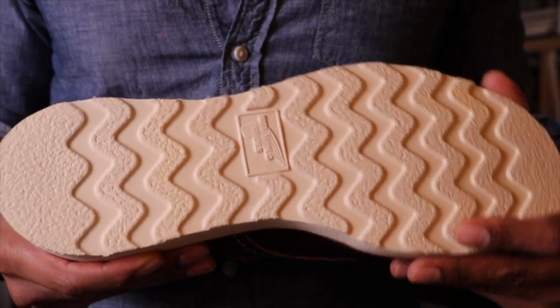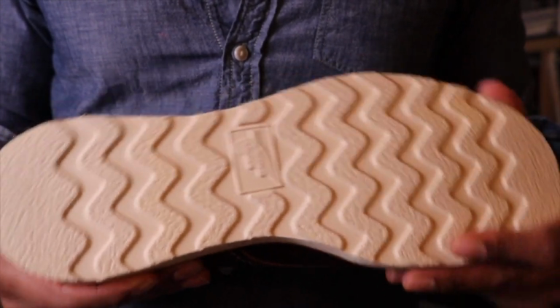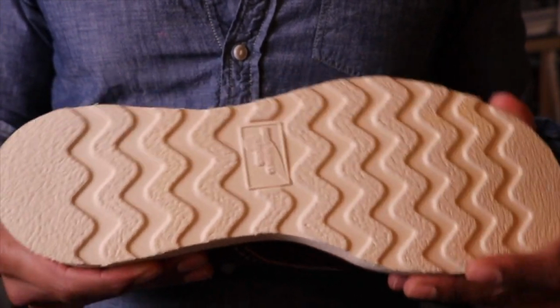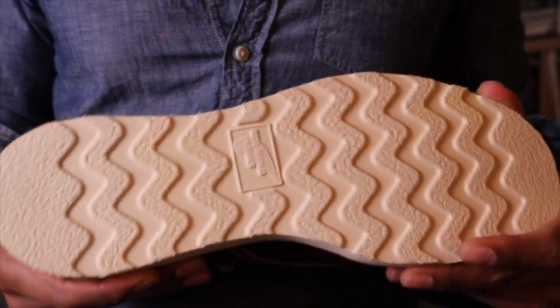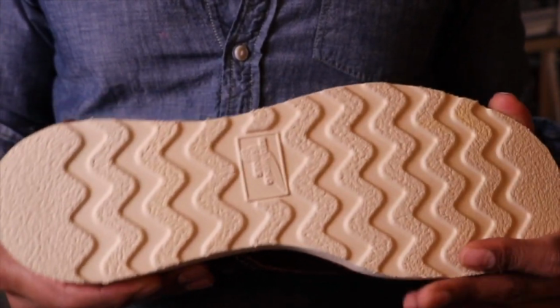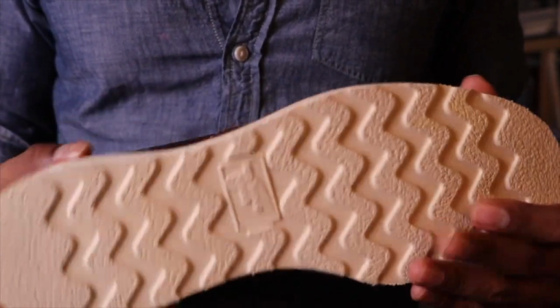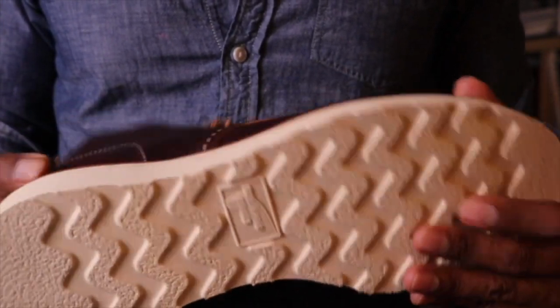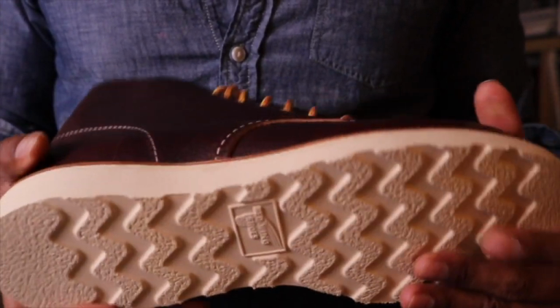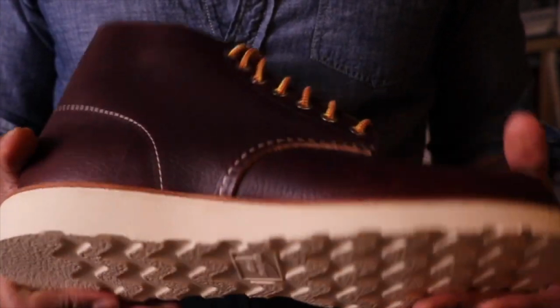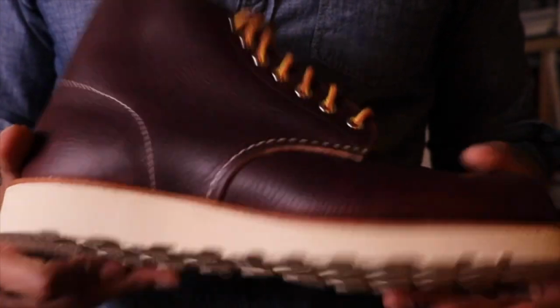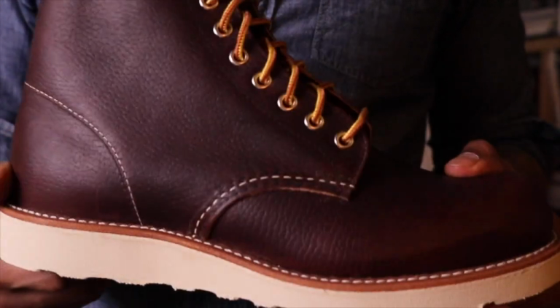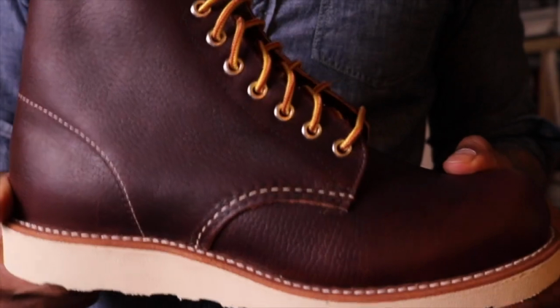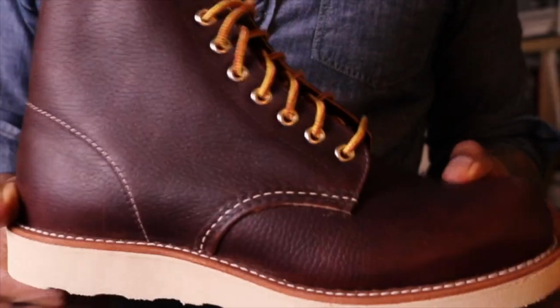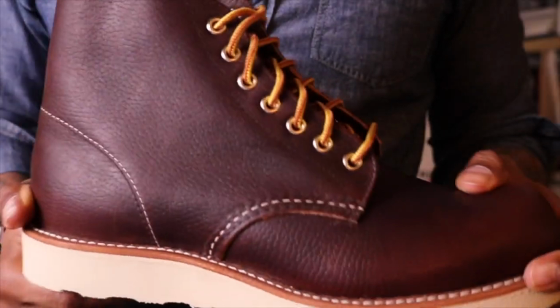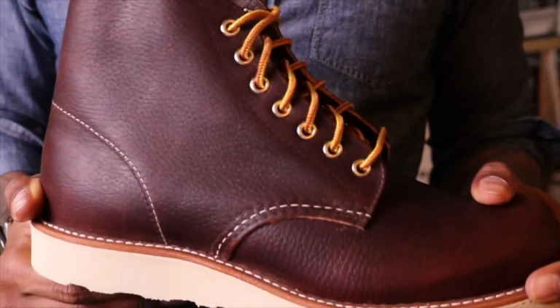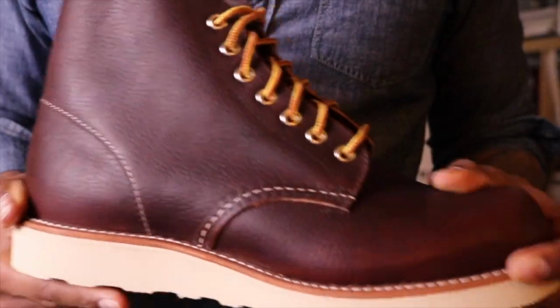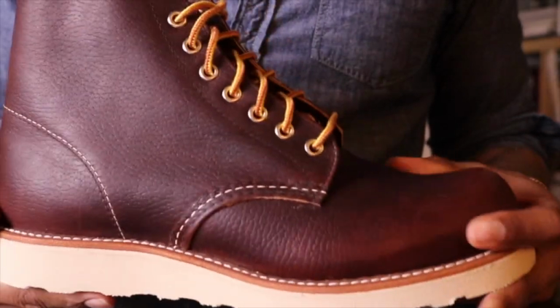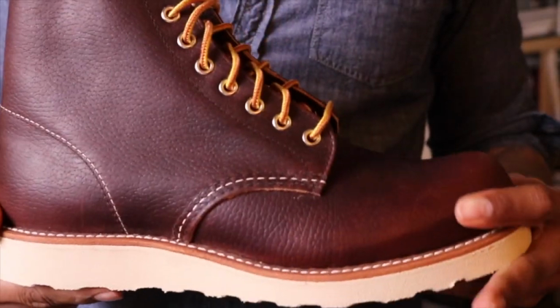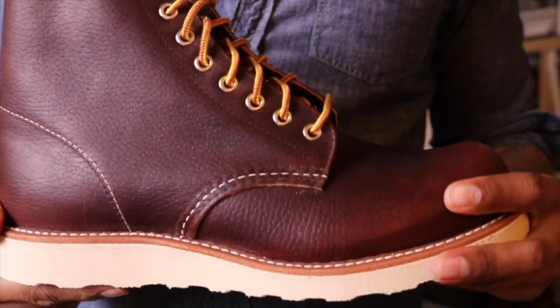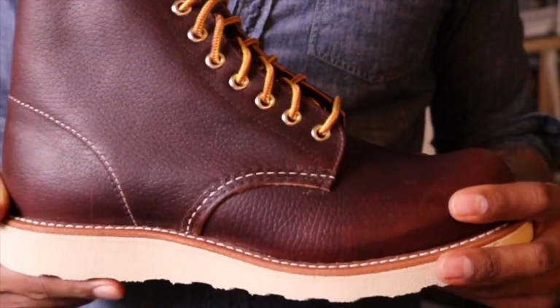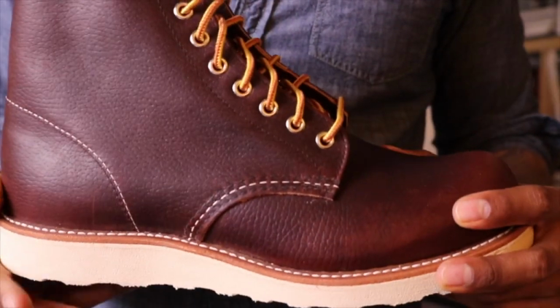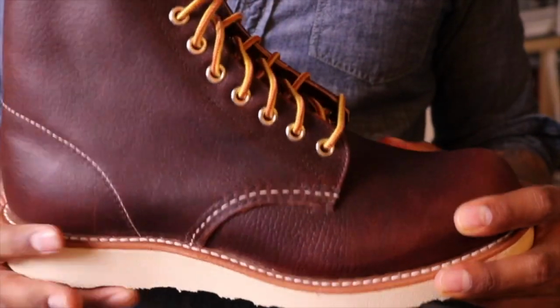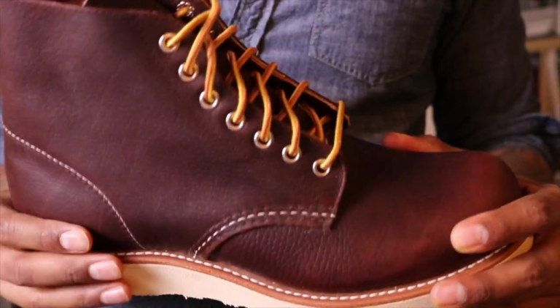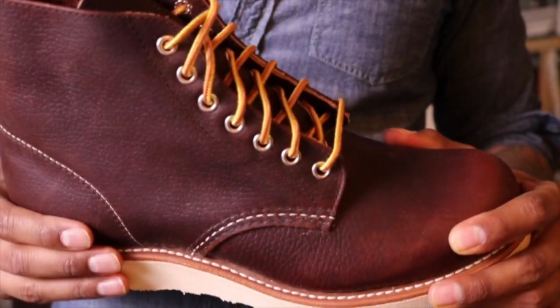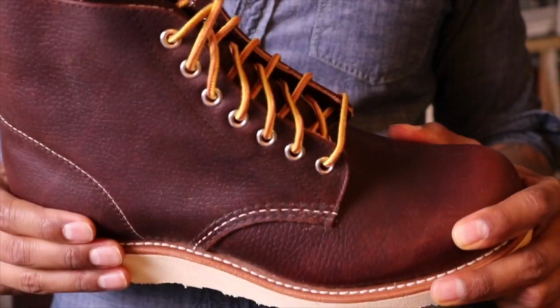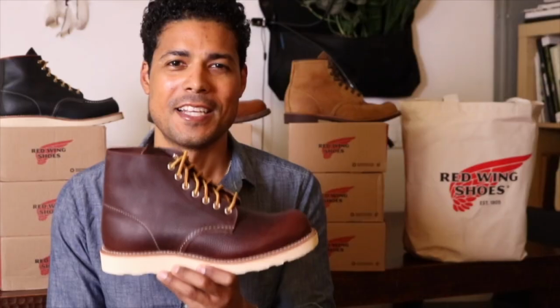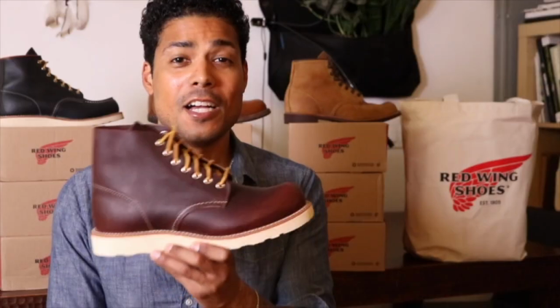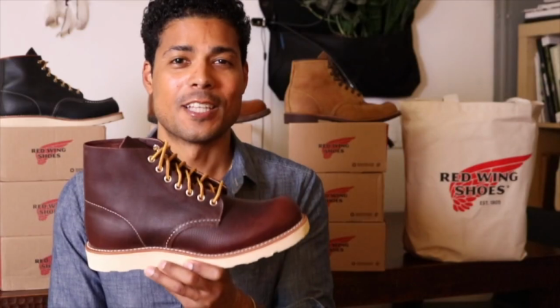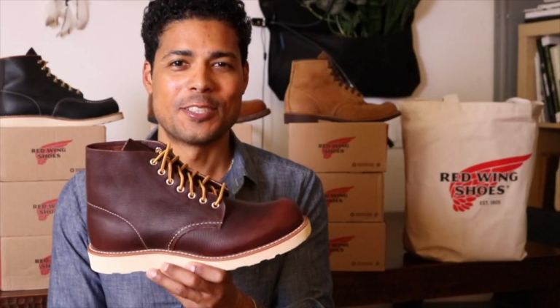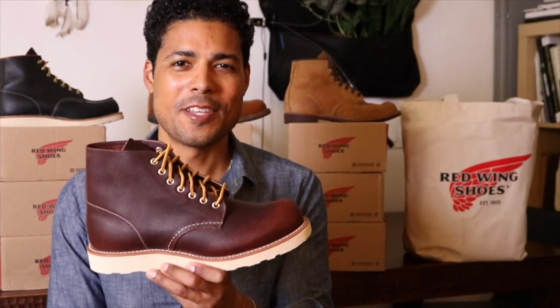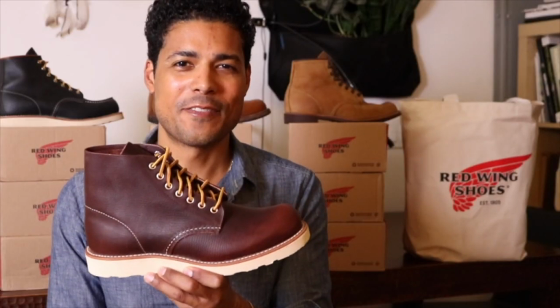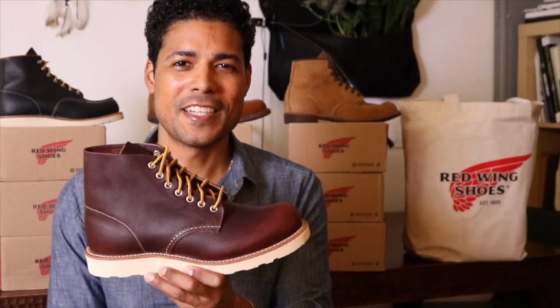I cannot wait to wear these and break these in. This is going to be fun. Let's do the on-feet.